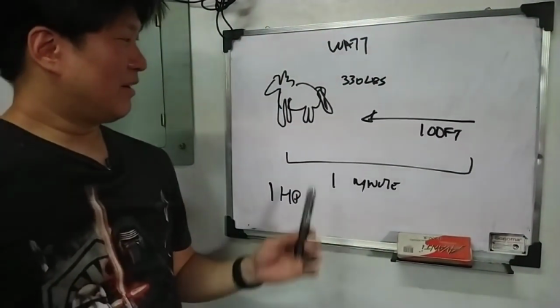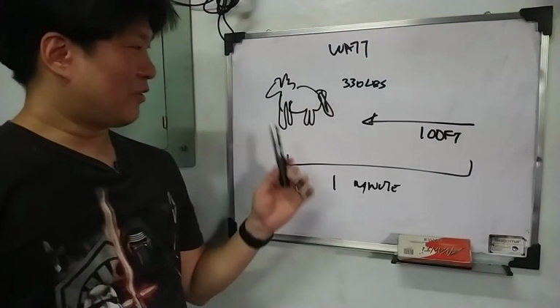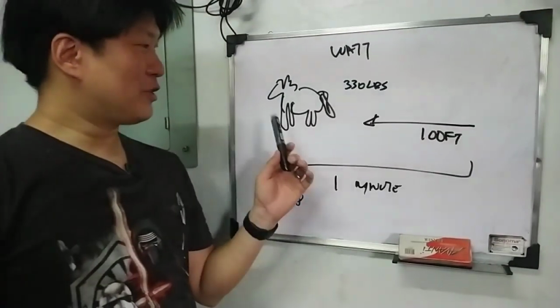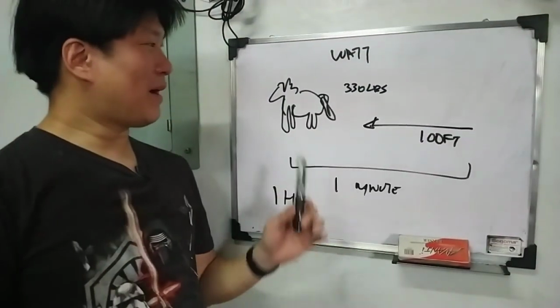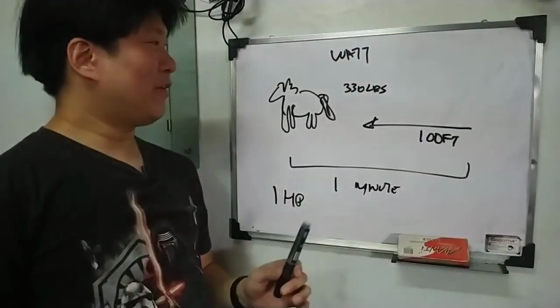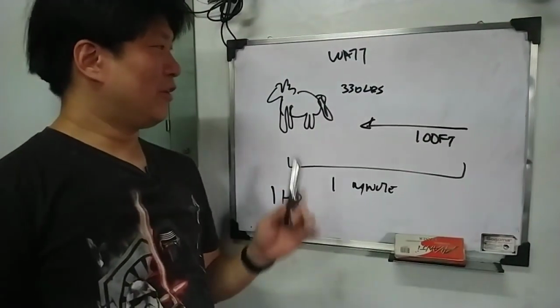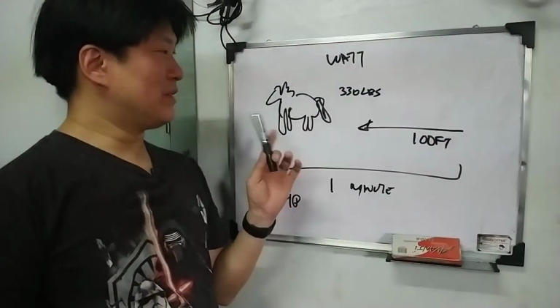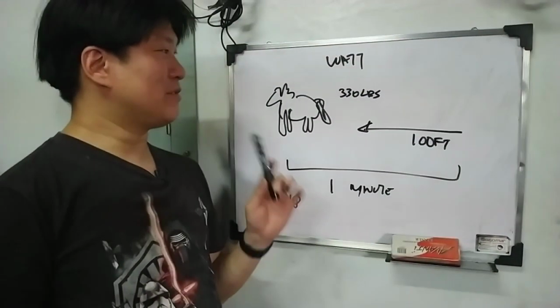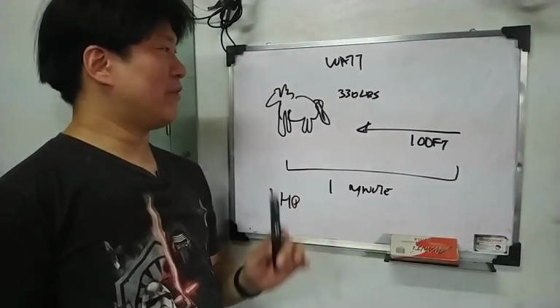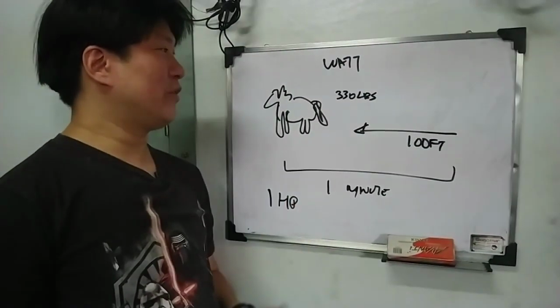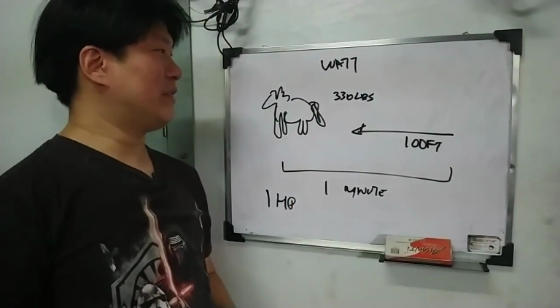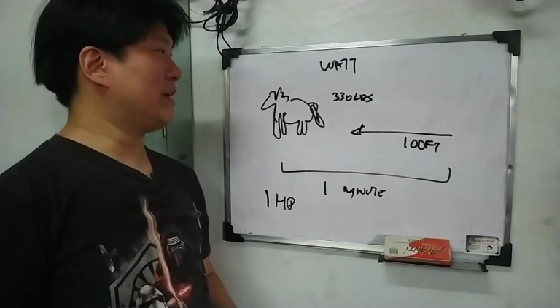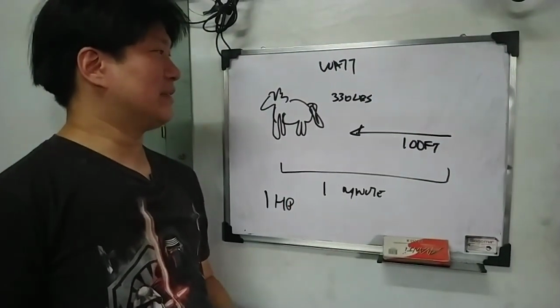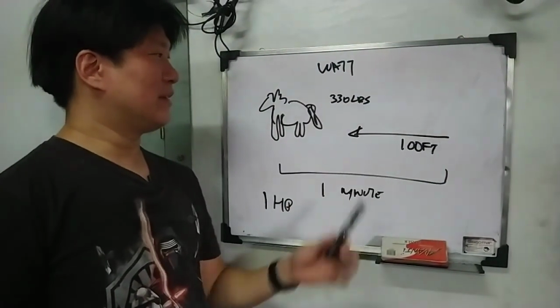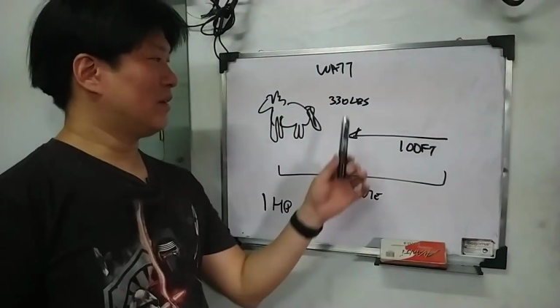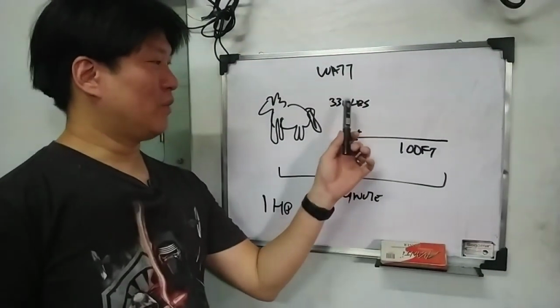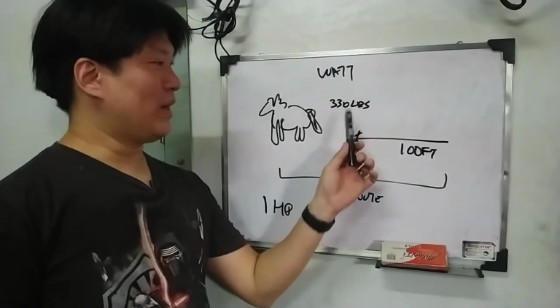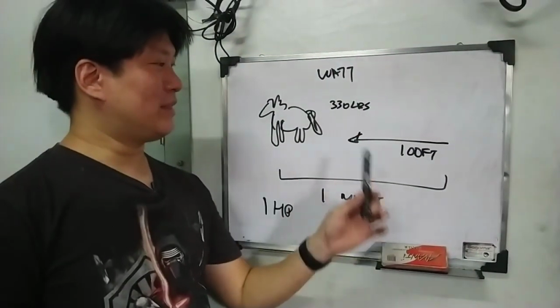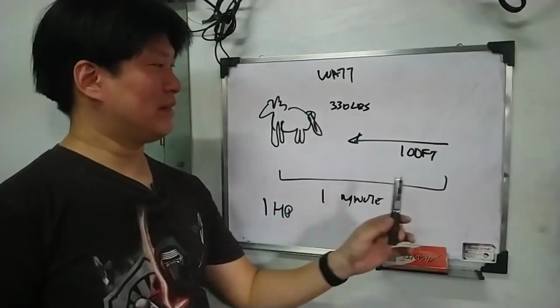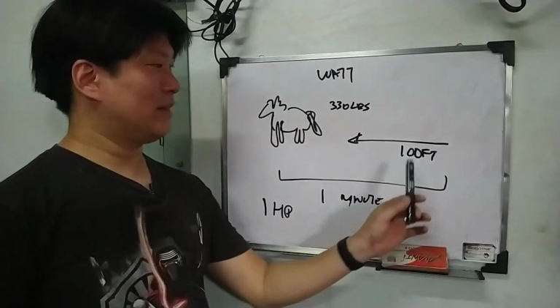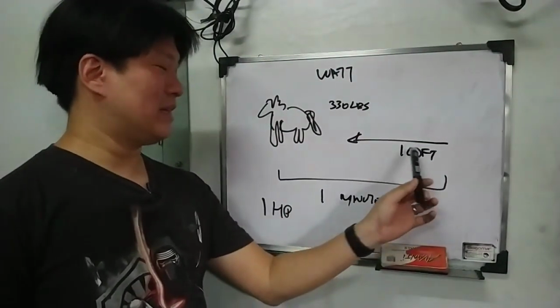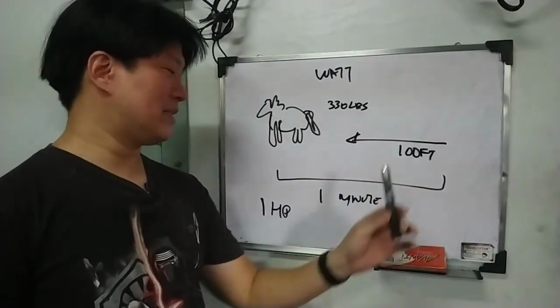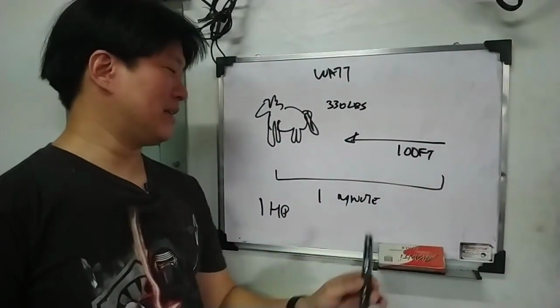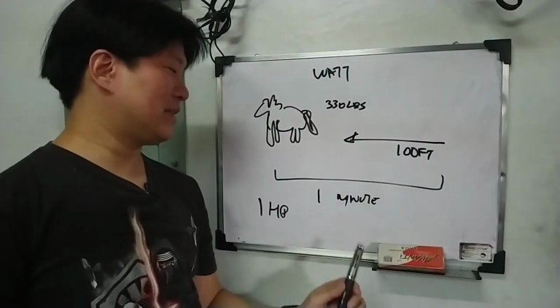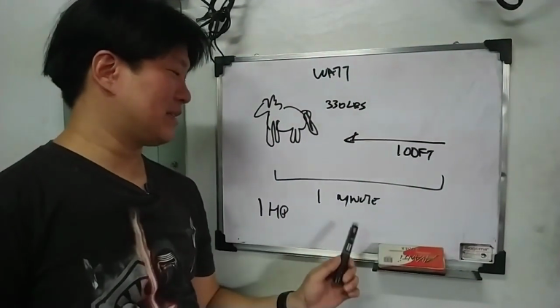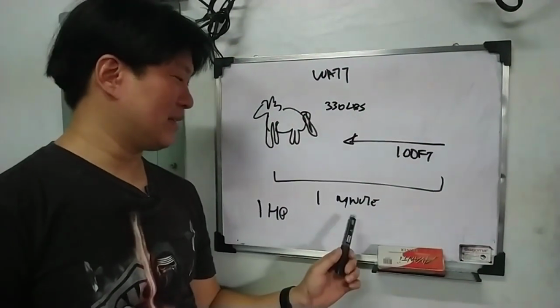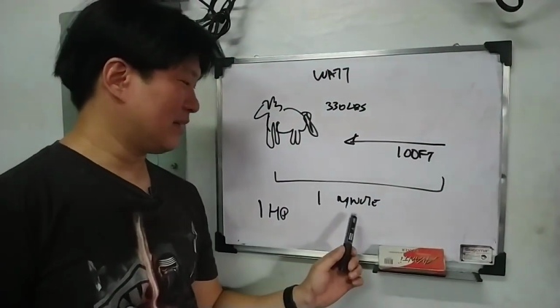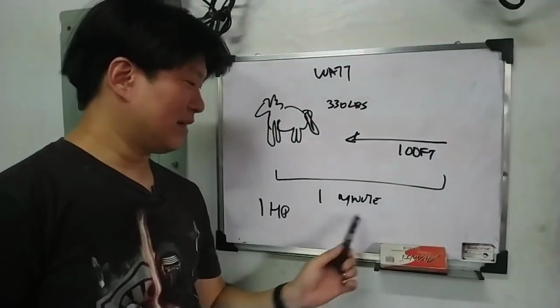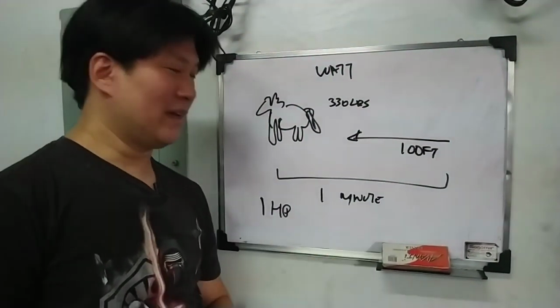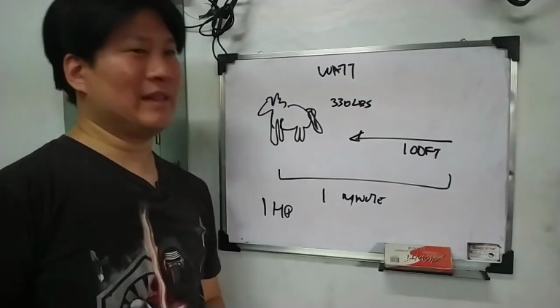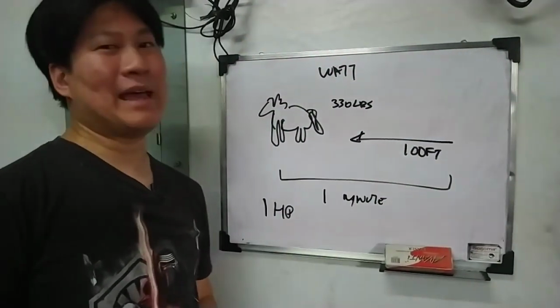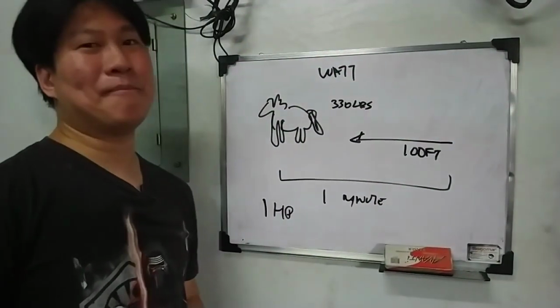Horsepower always has to have three things: weight, distance, and time.